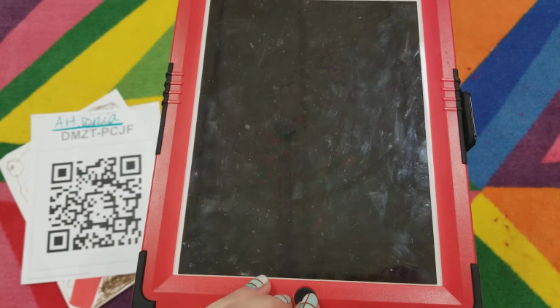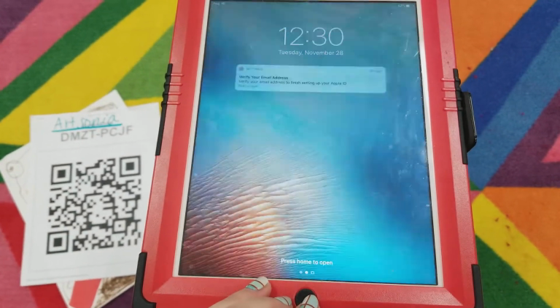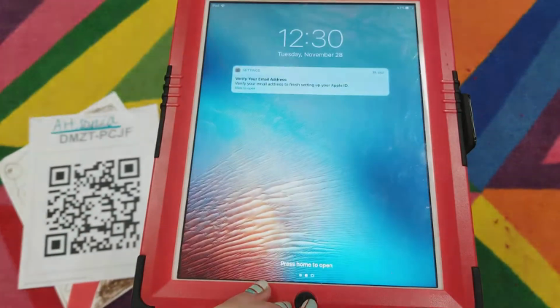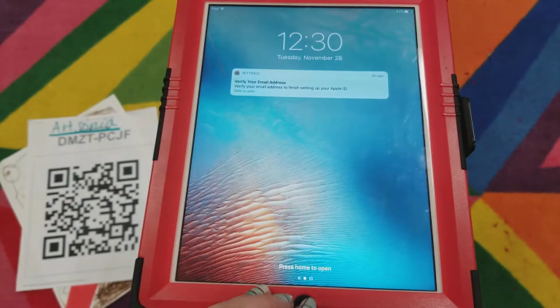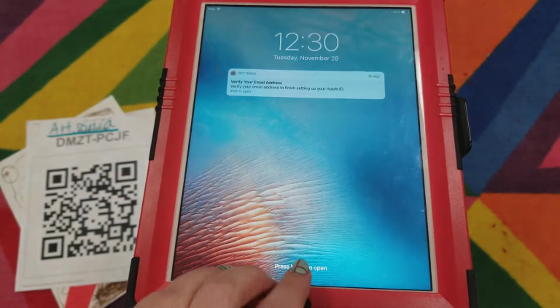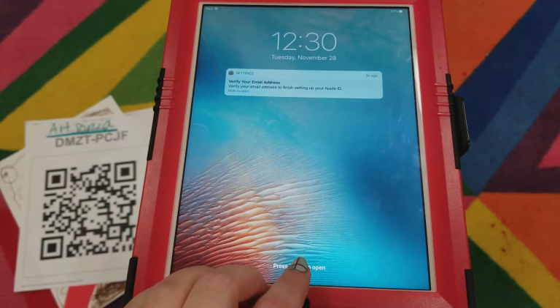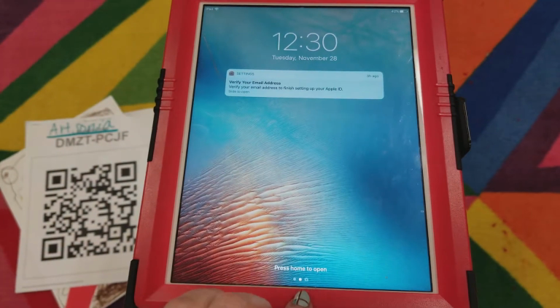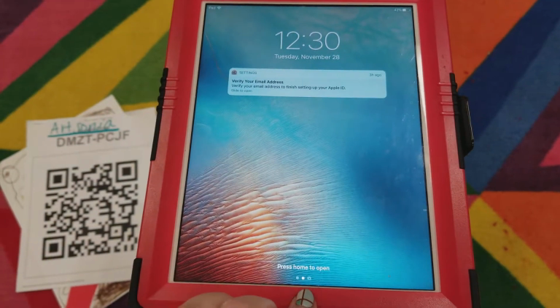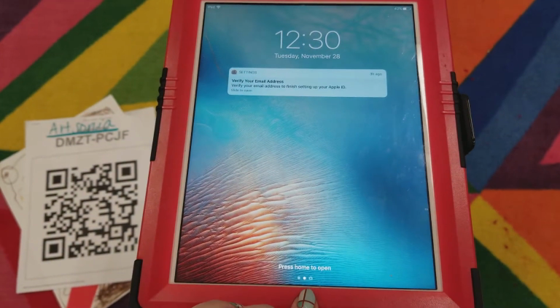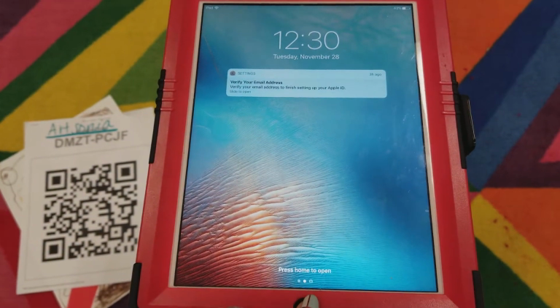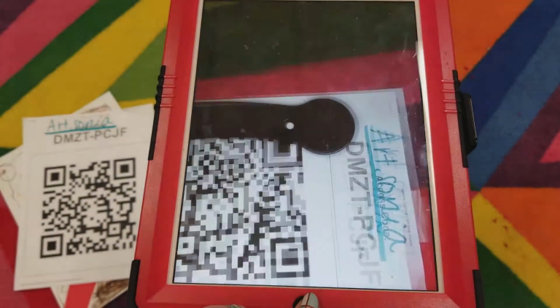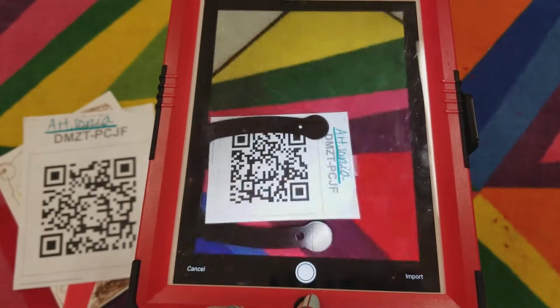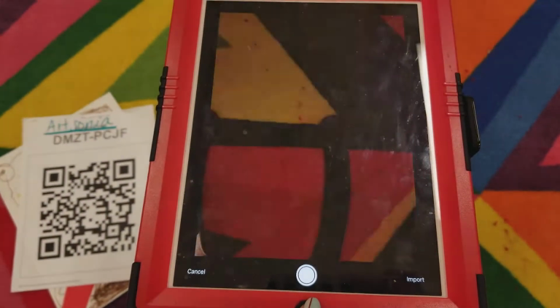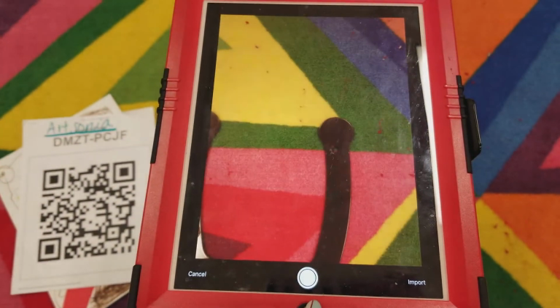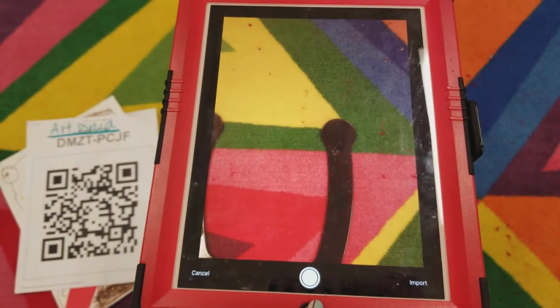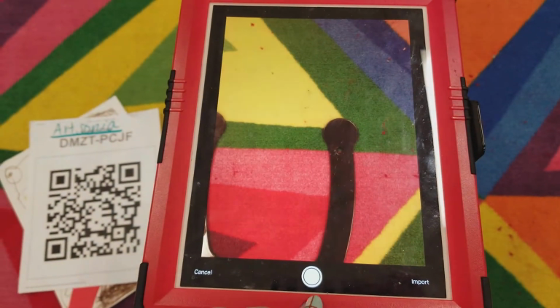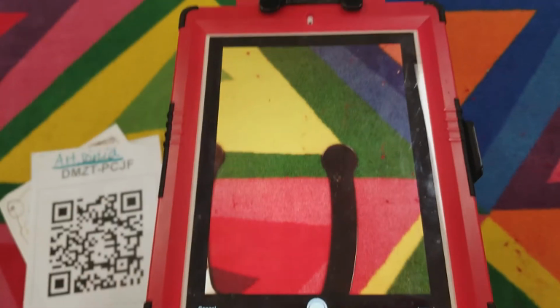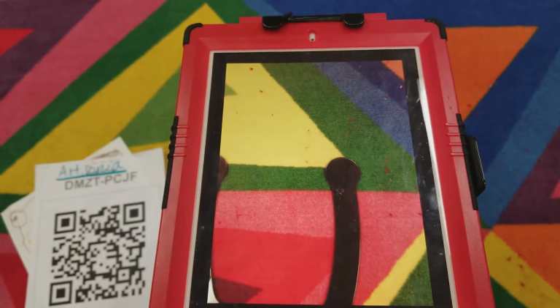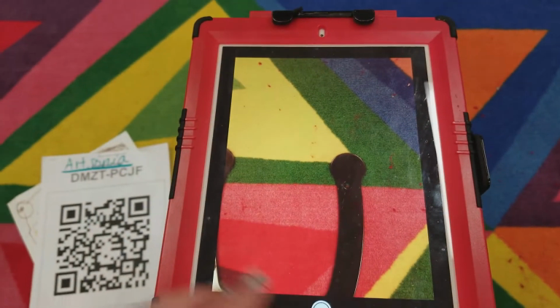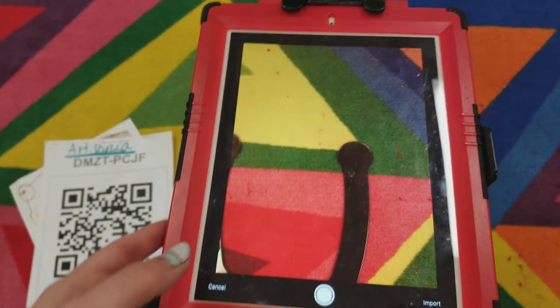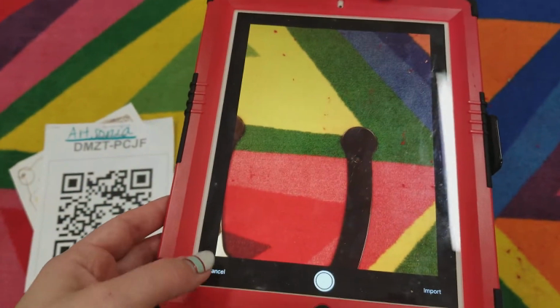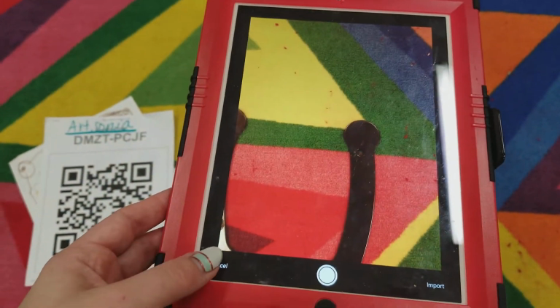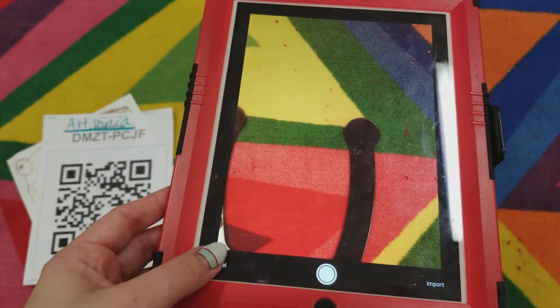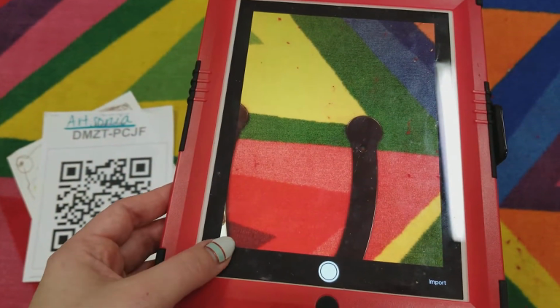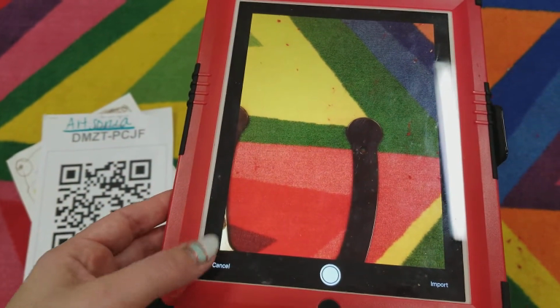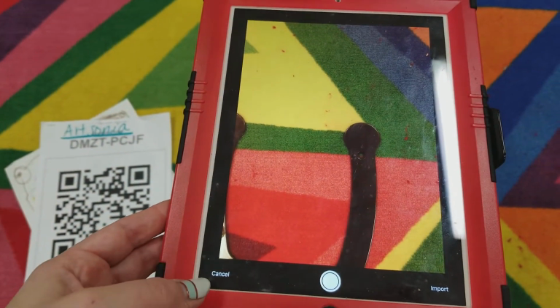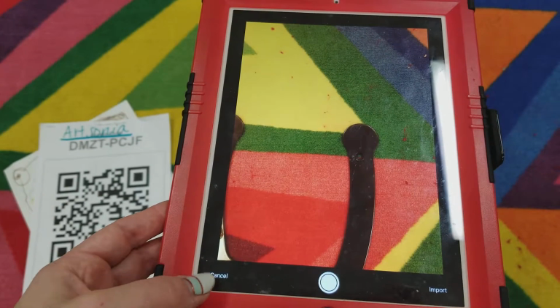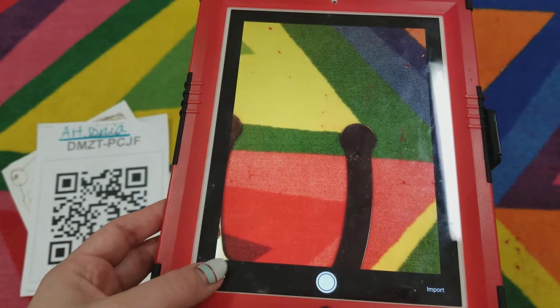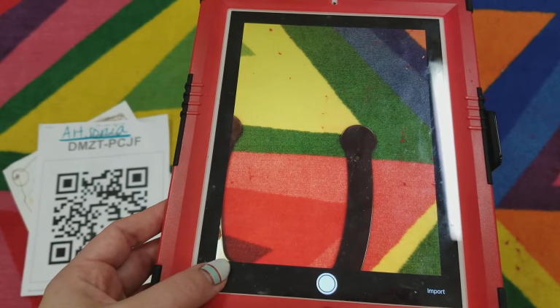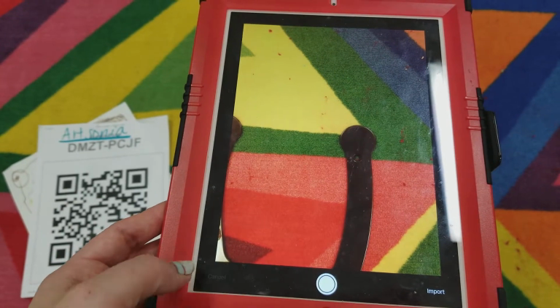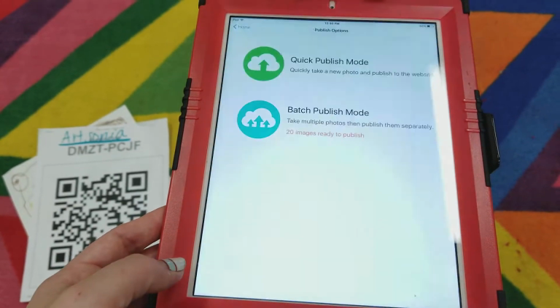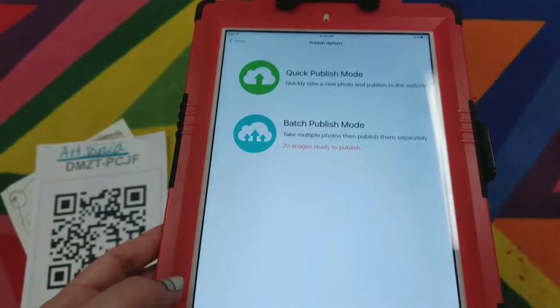You'll turn on the iPad, press home to open, and go back to the screen it should show you.